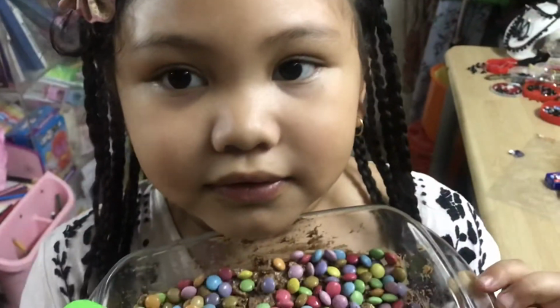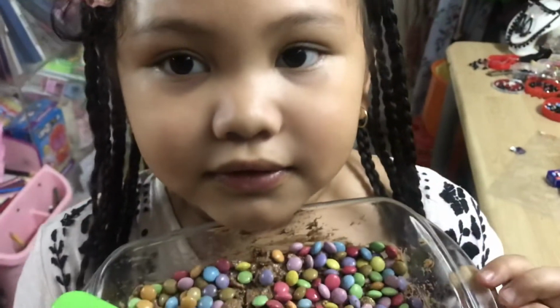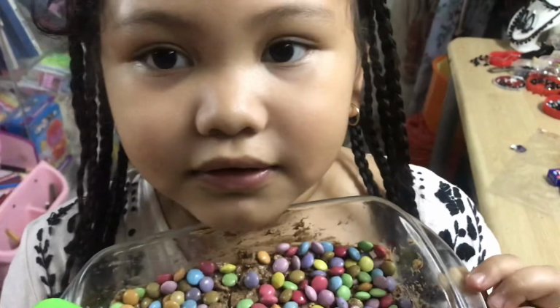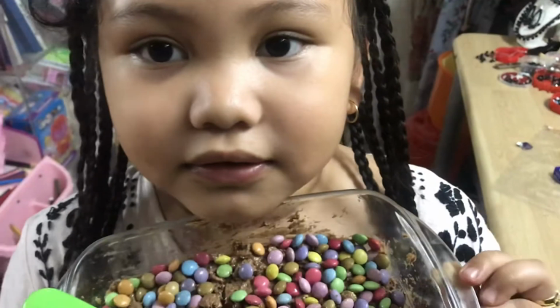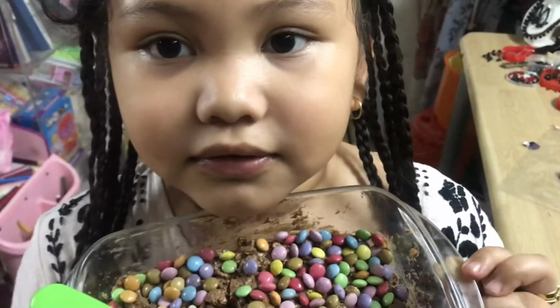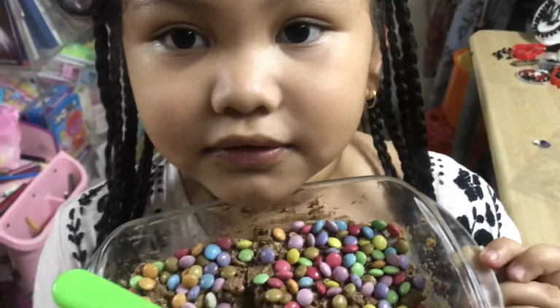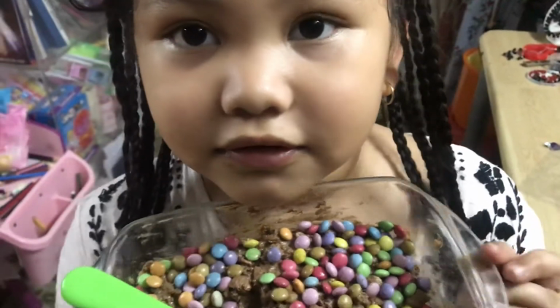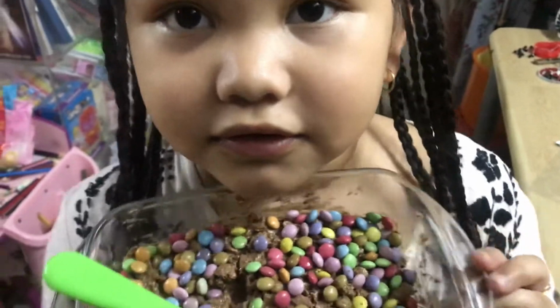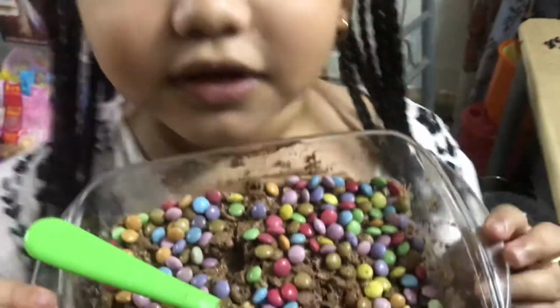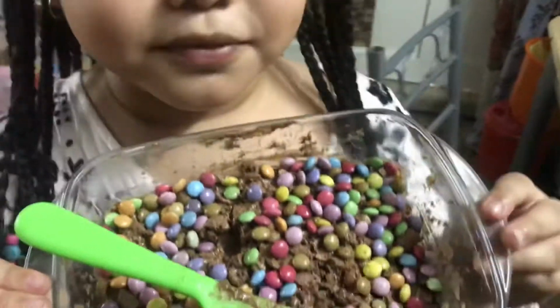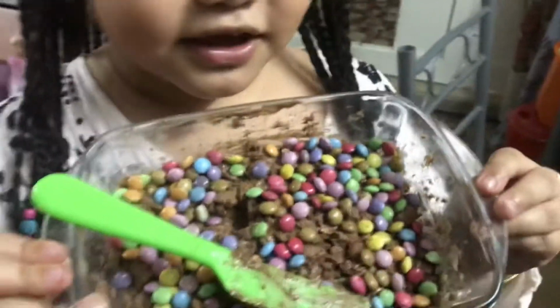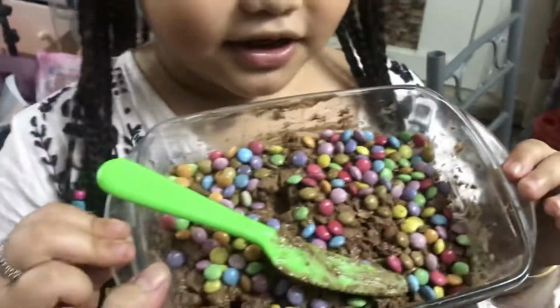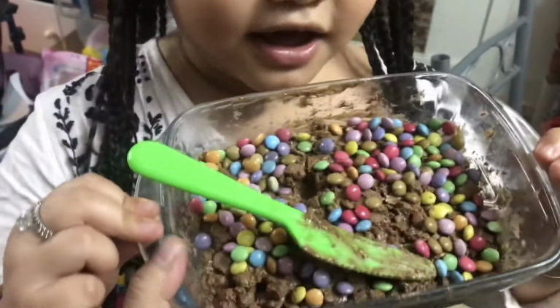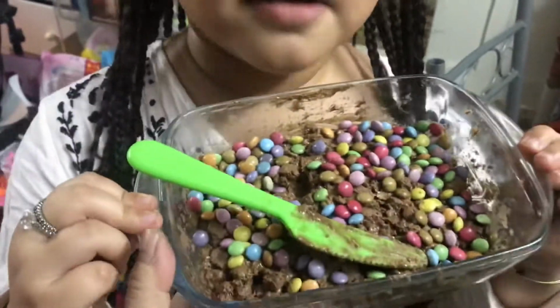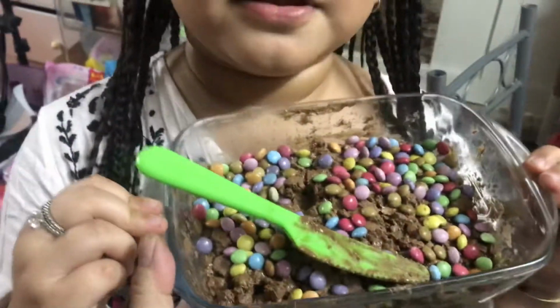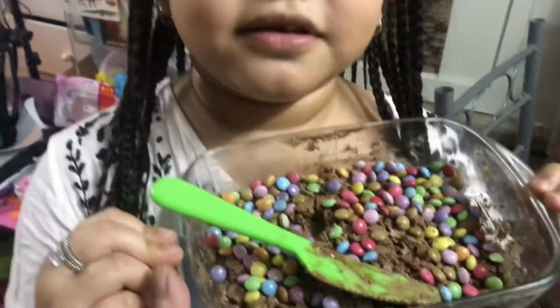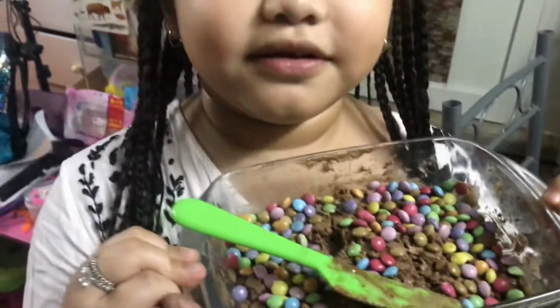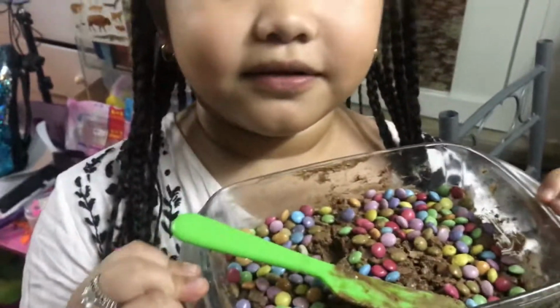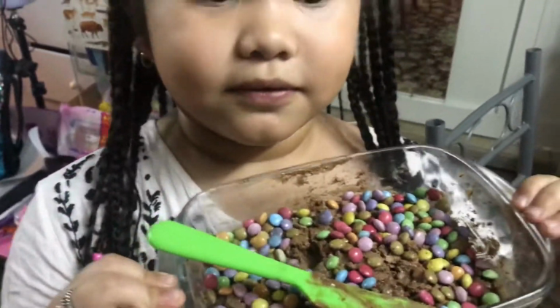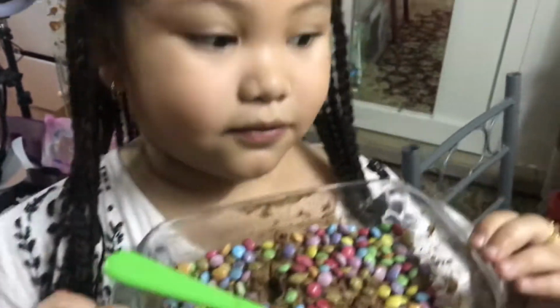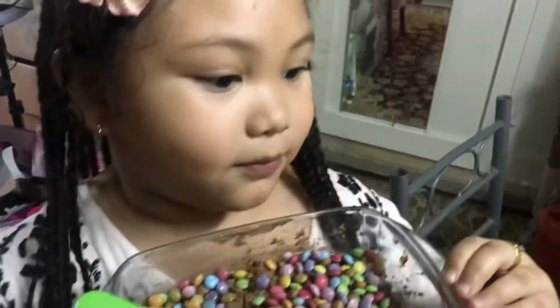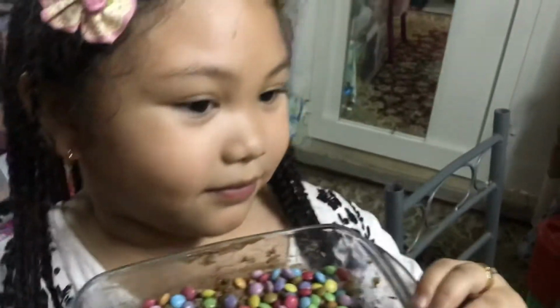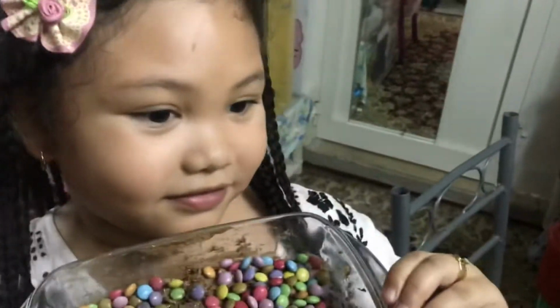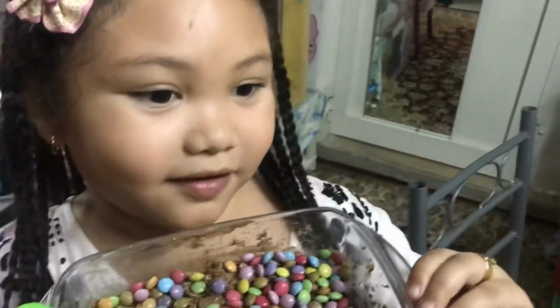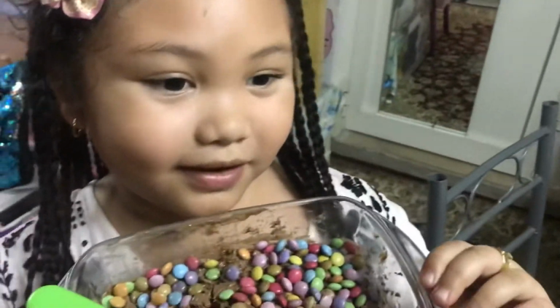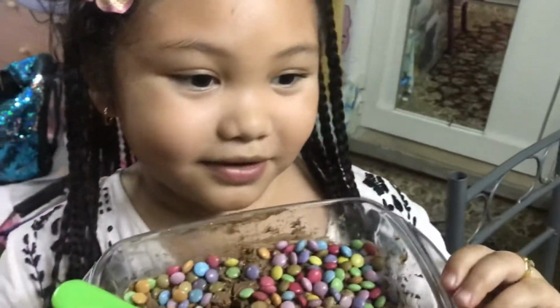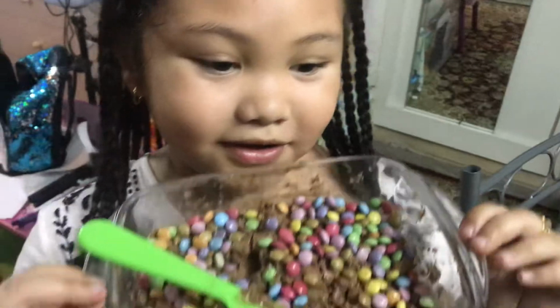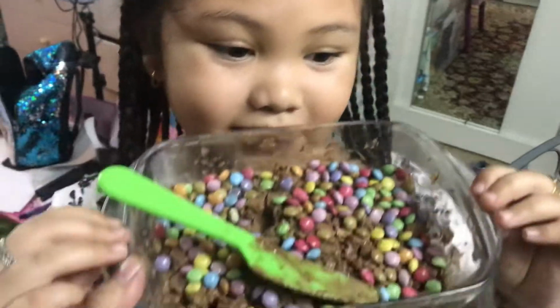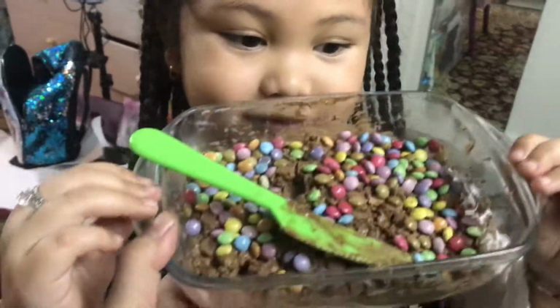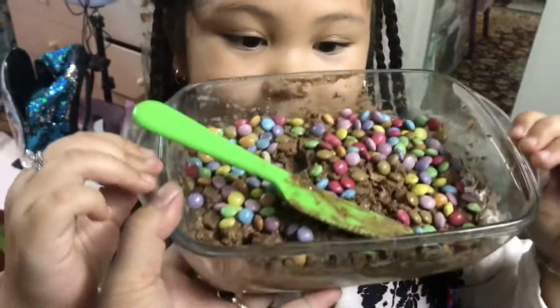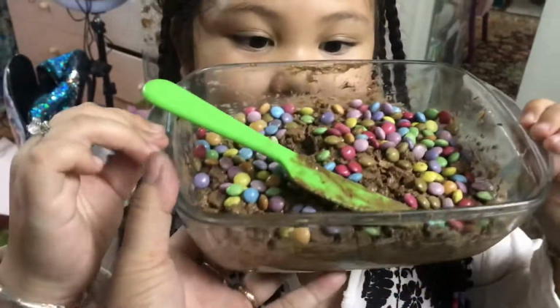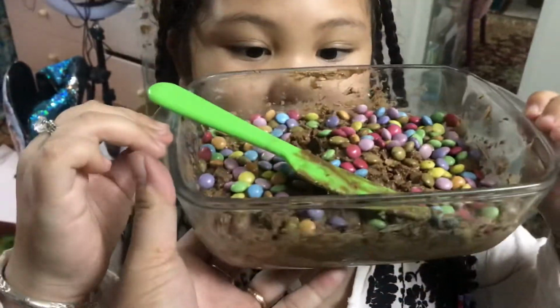We put it again in the oven. So happy, happy!